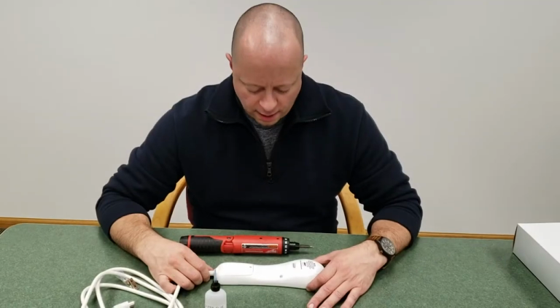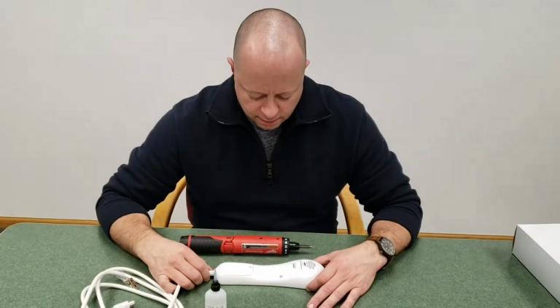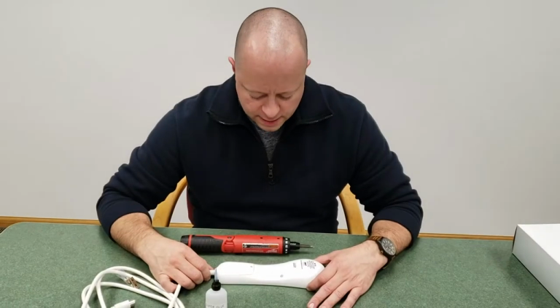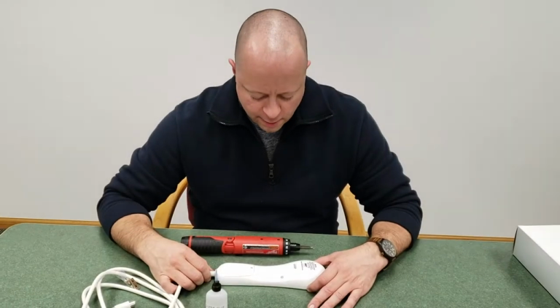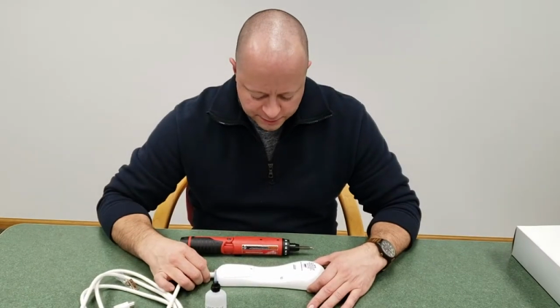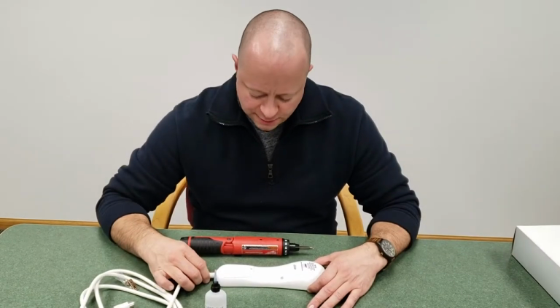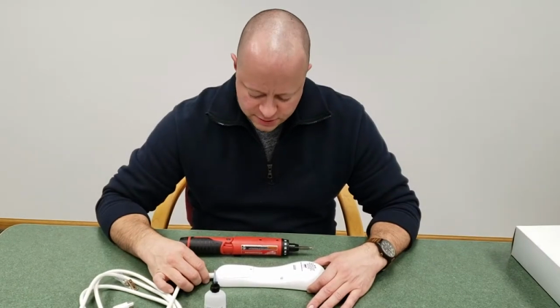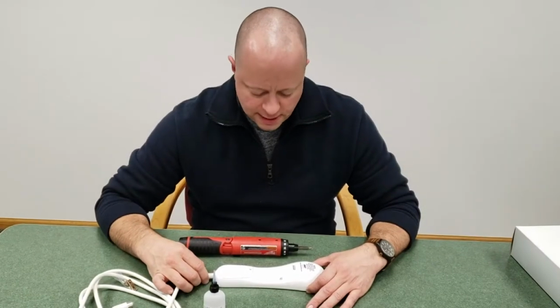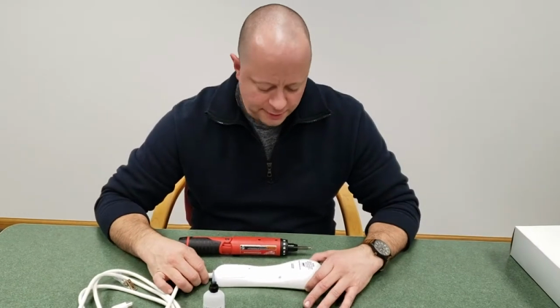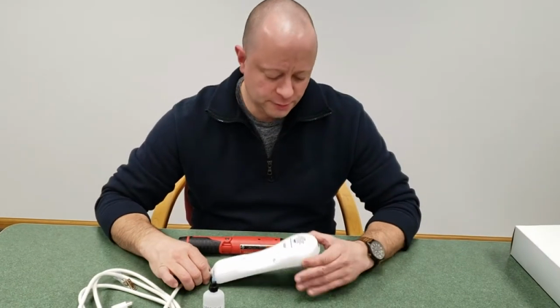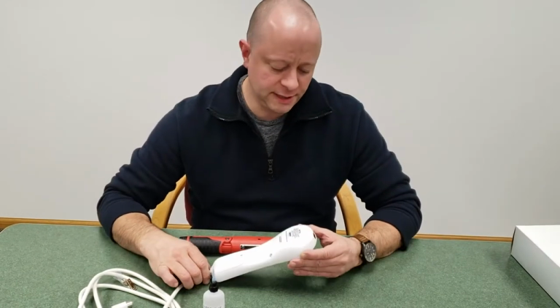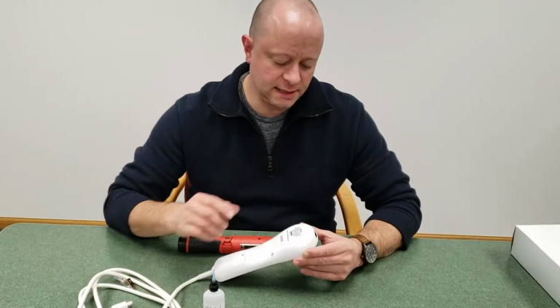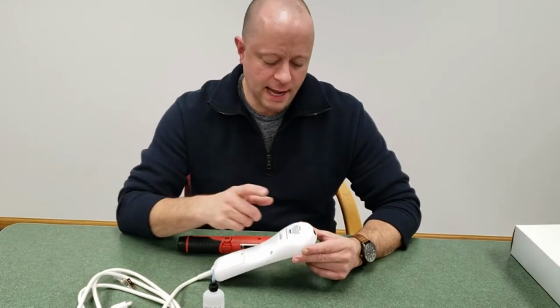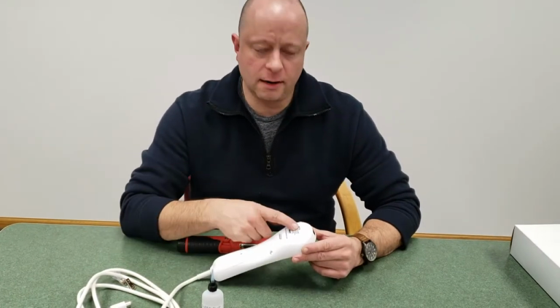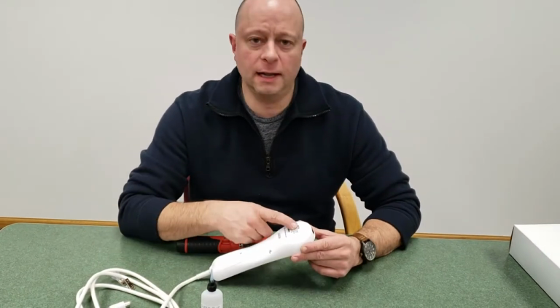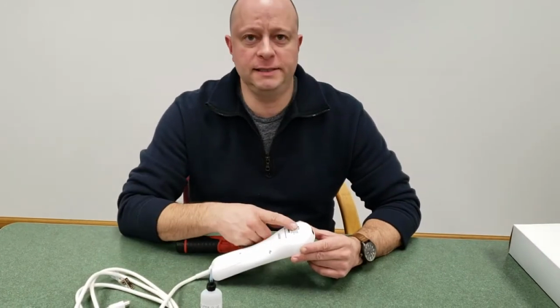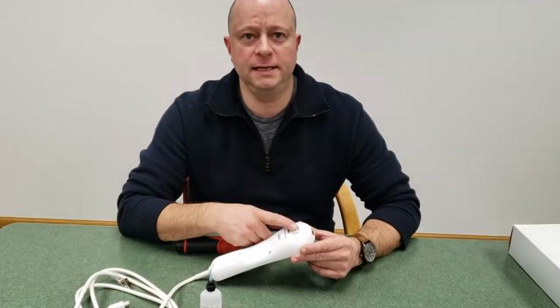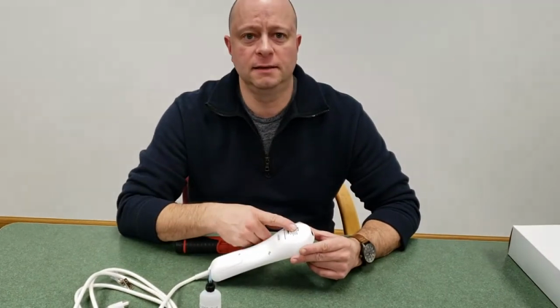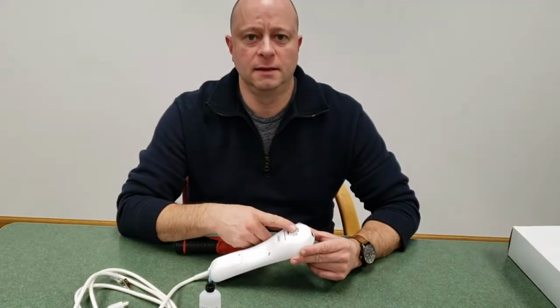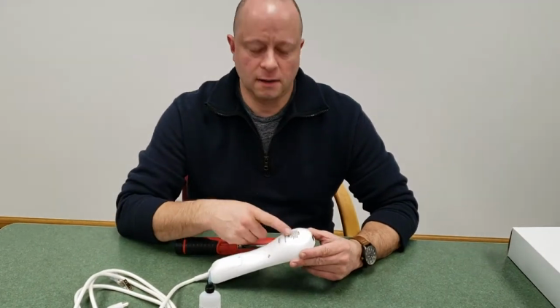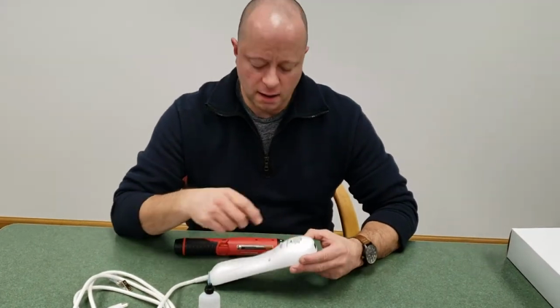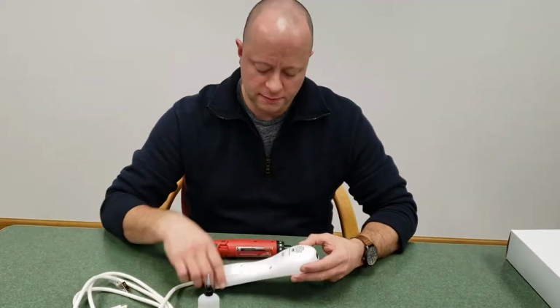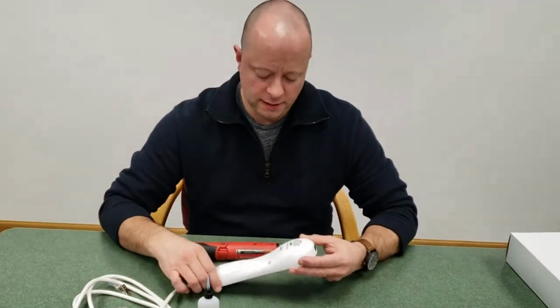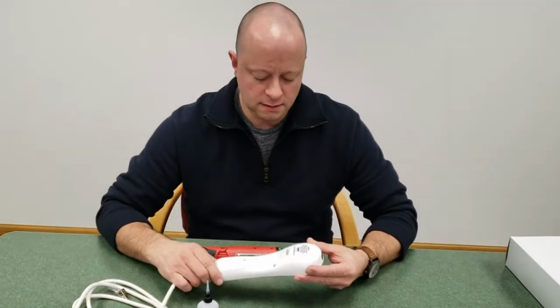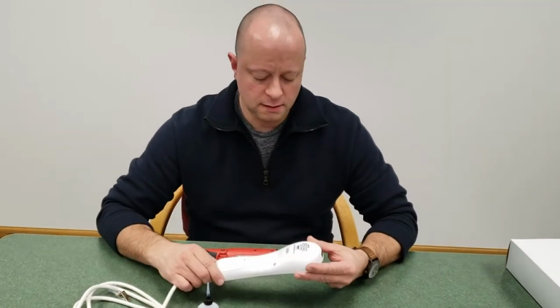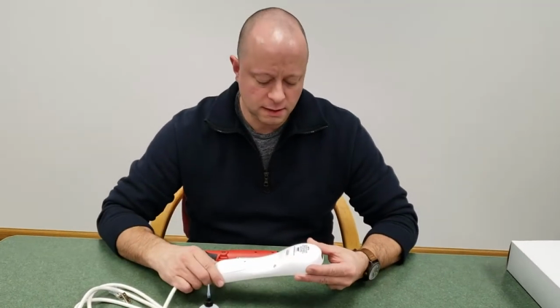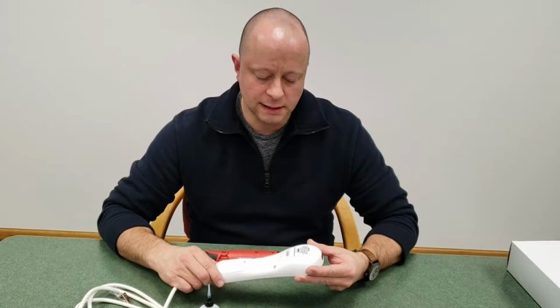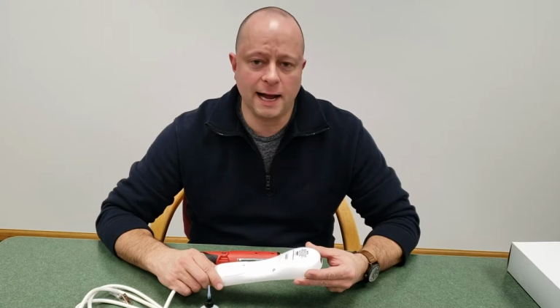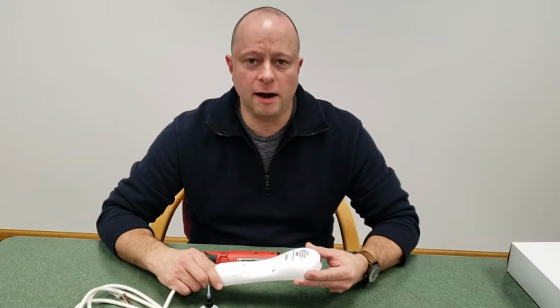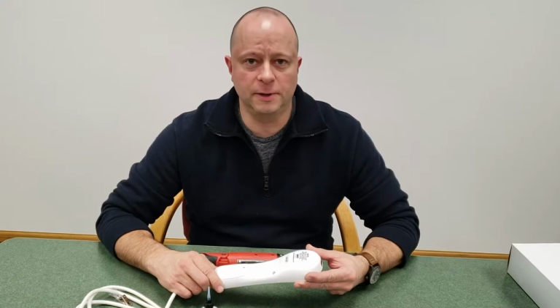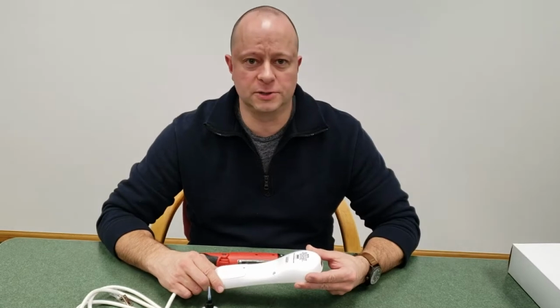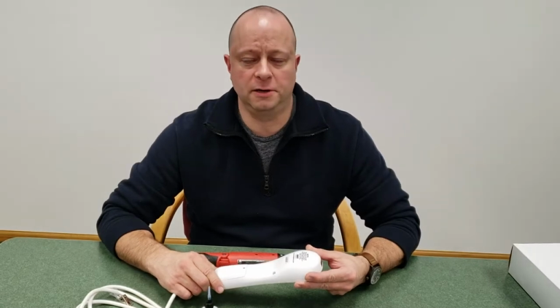Right now I will demonstrate how to replace the IR LED on the Elite IR pillow speaker.